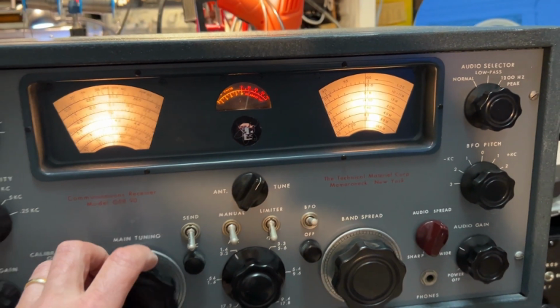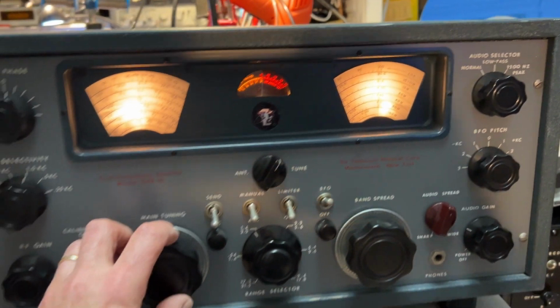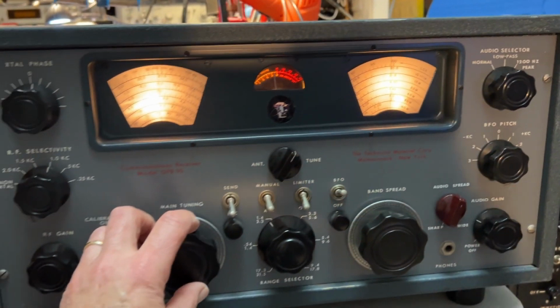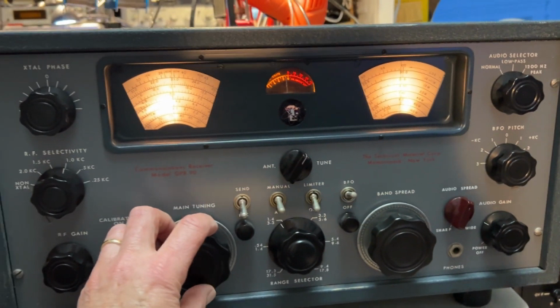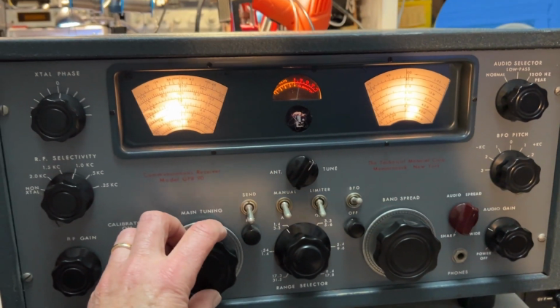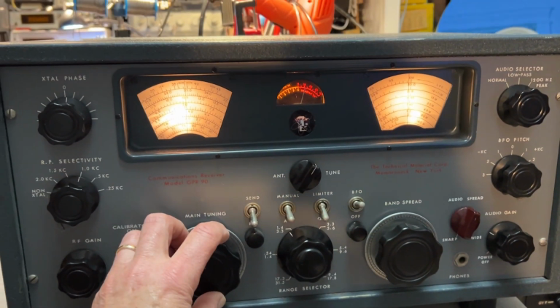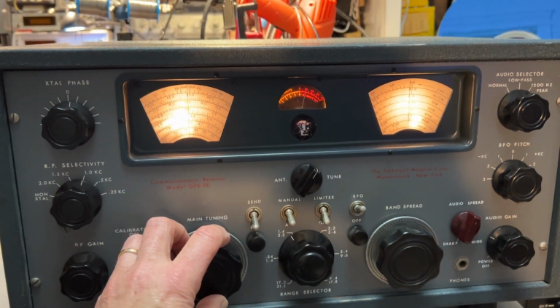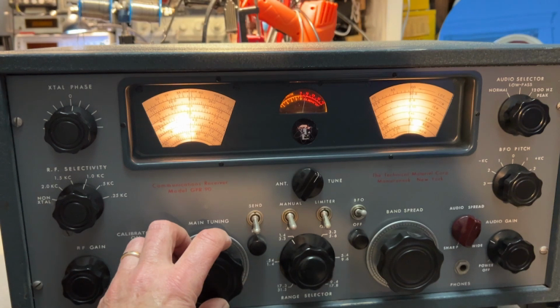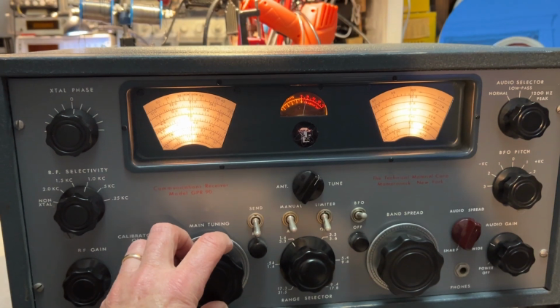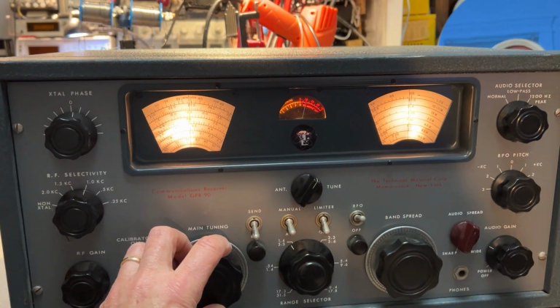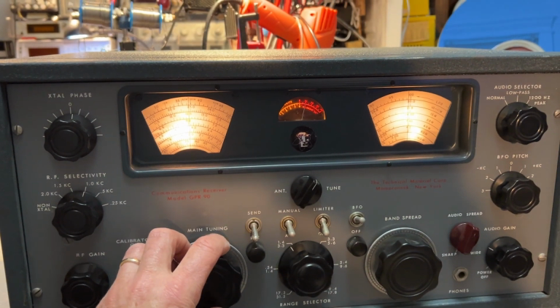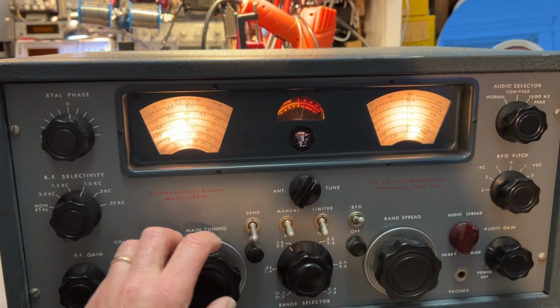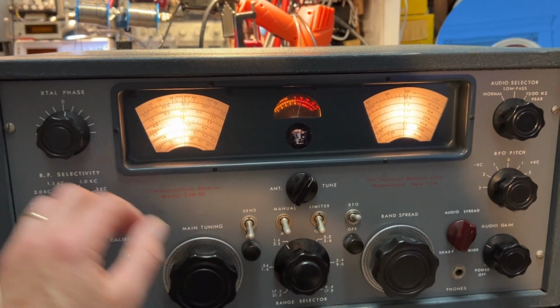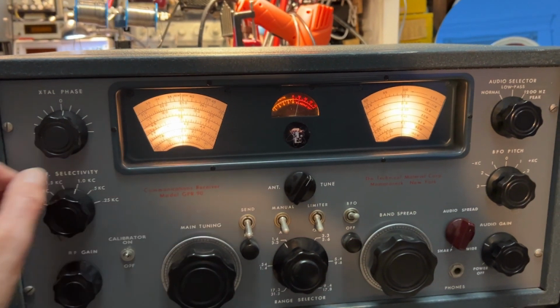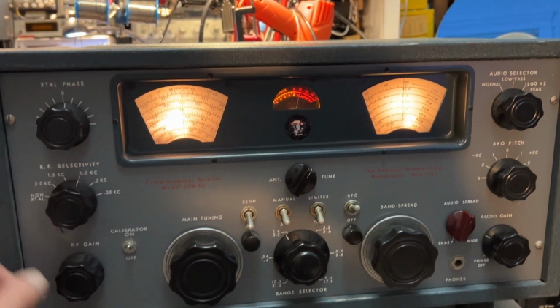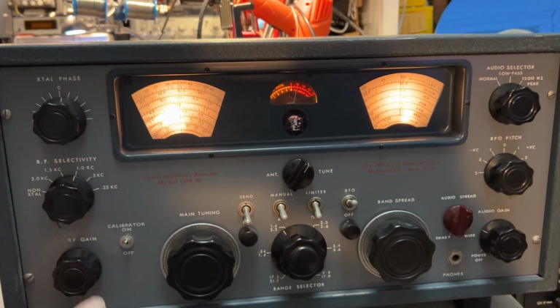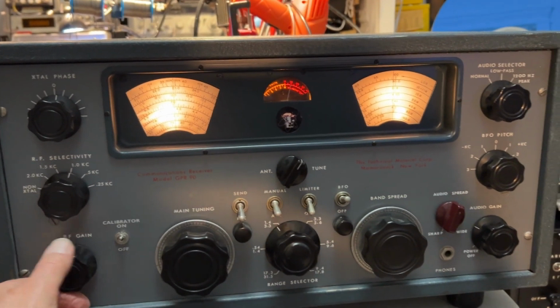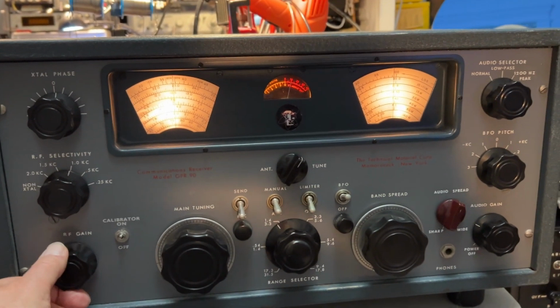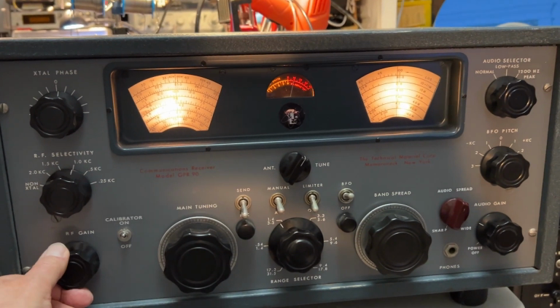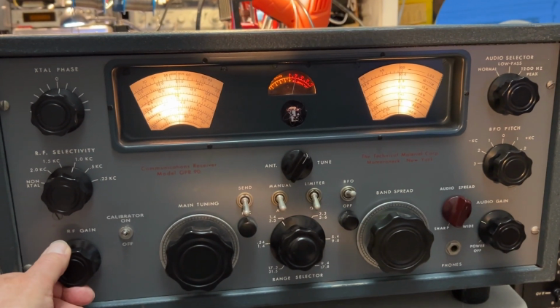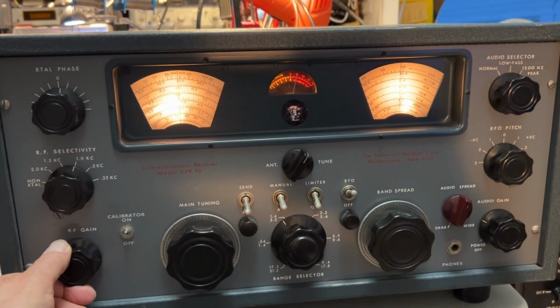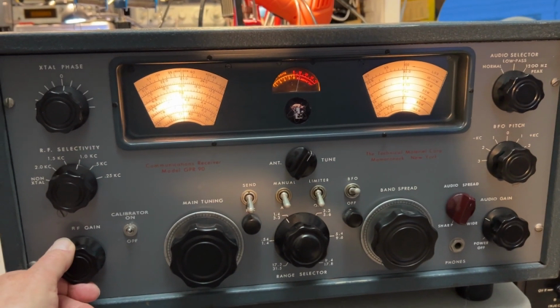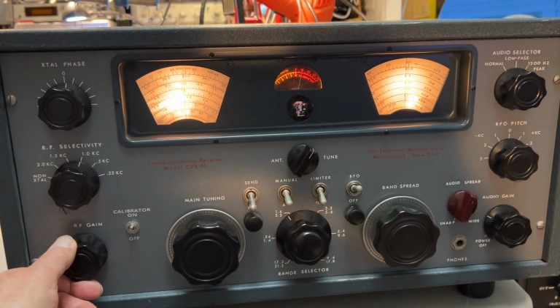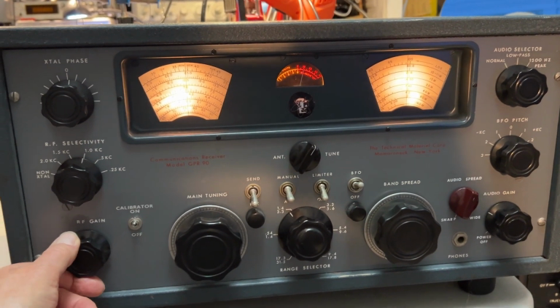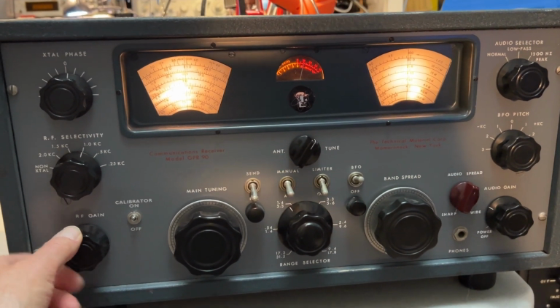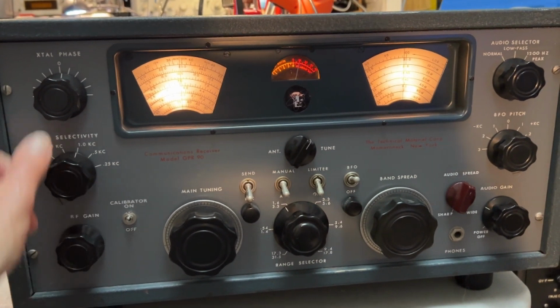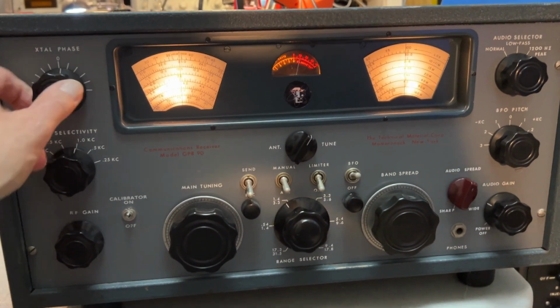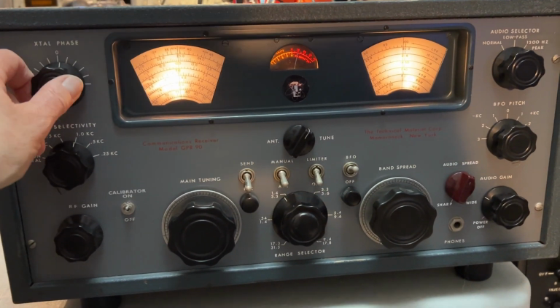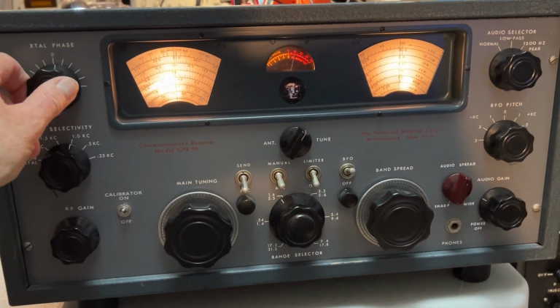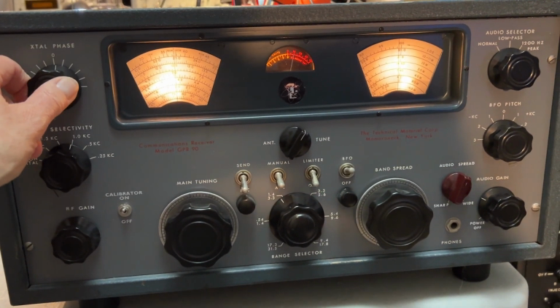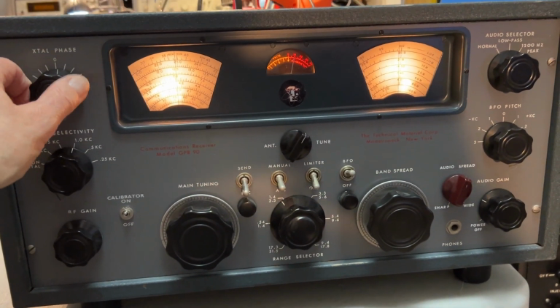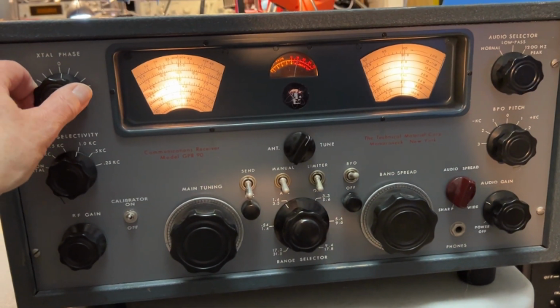The S-meter is working okay, which is good. So anyway, it's working.